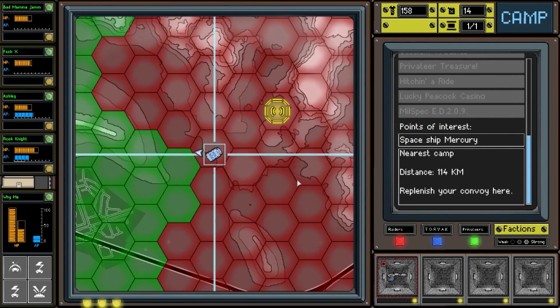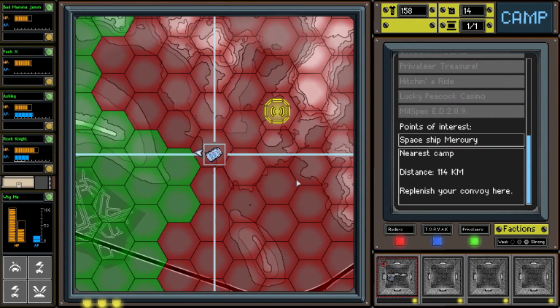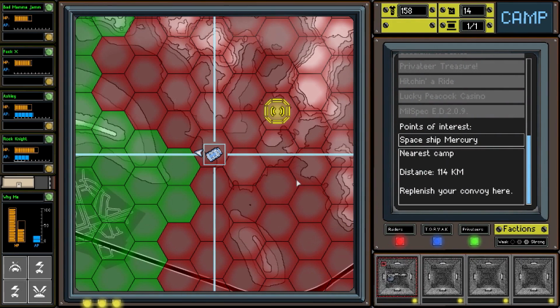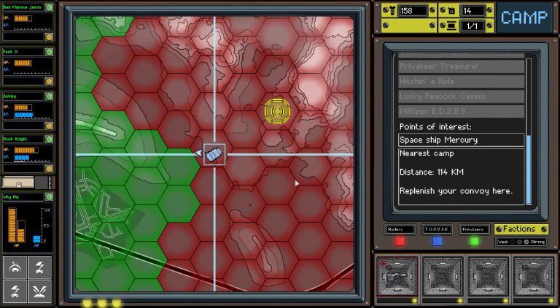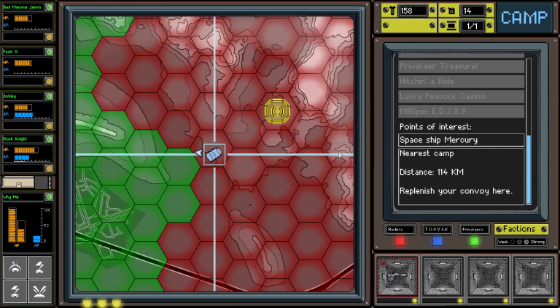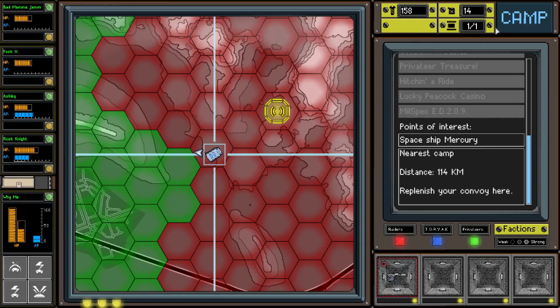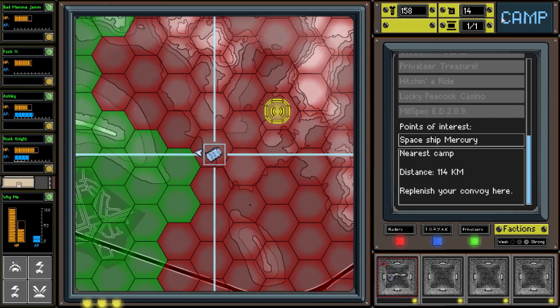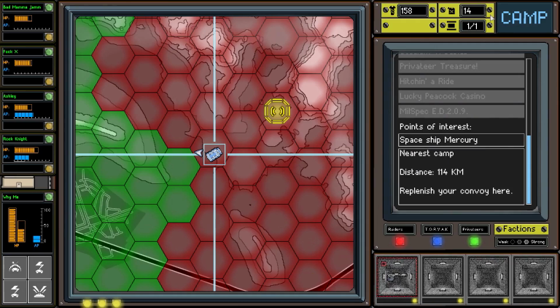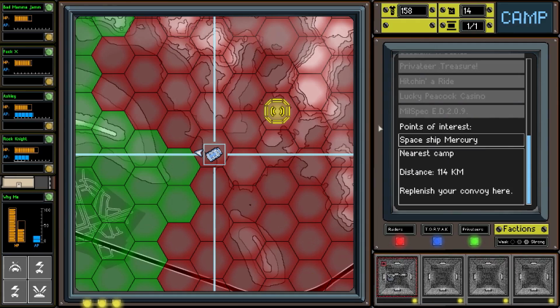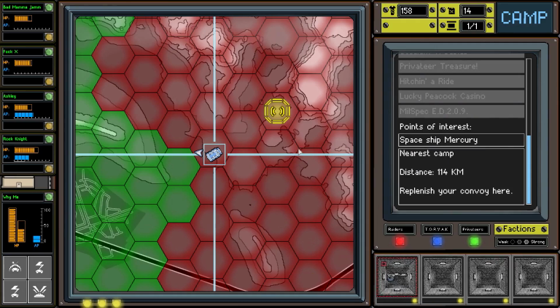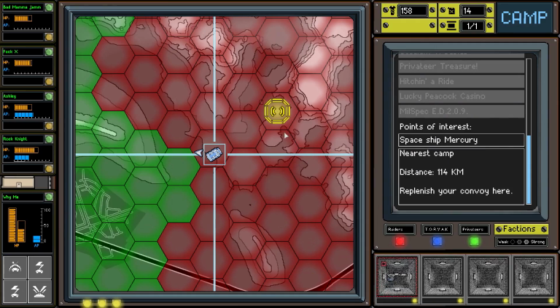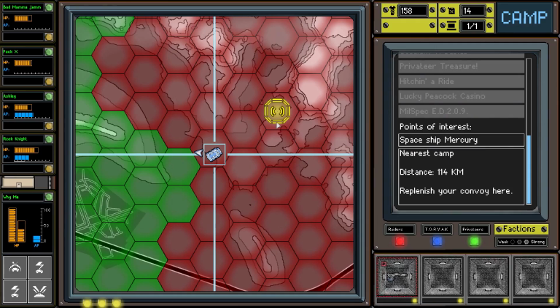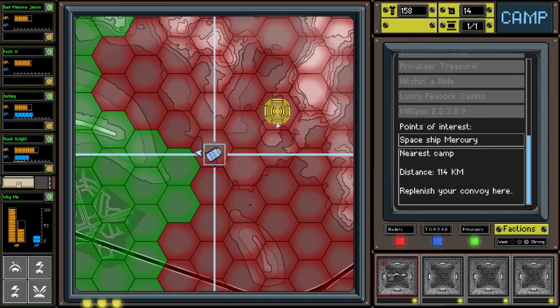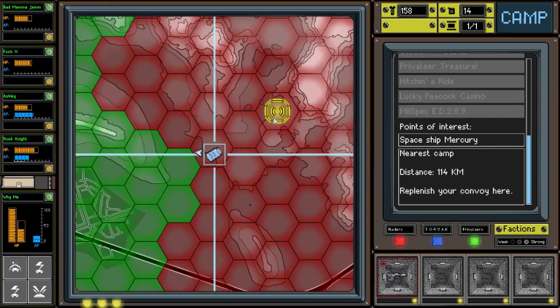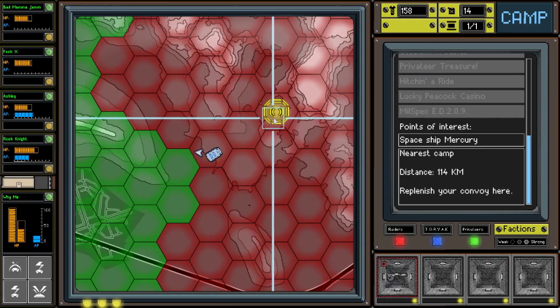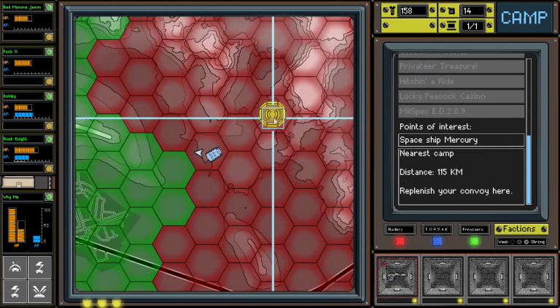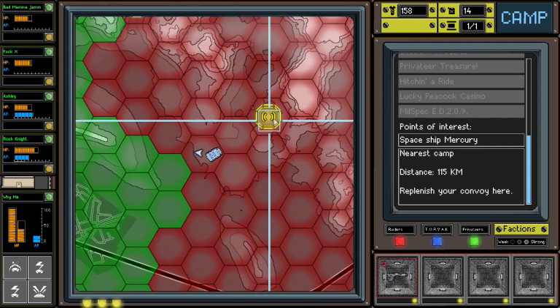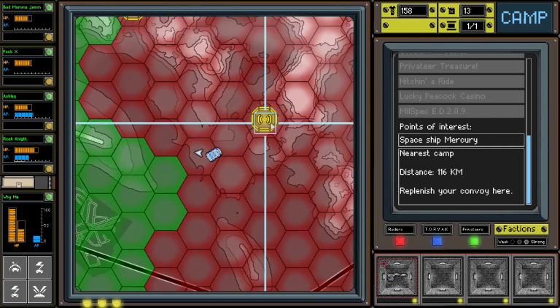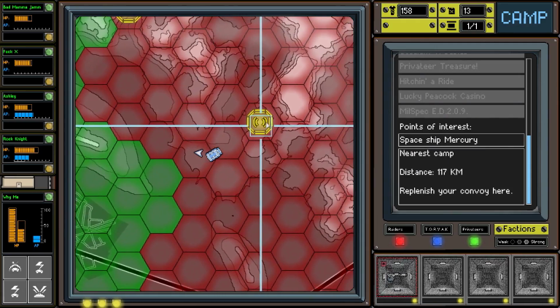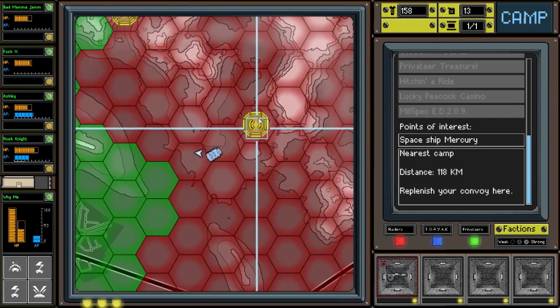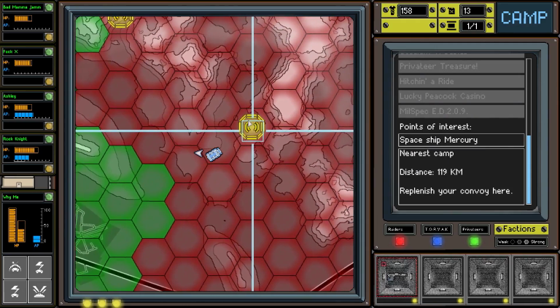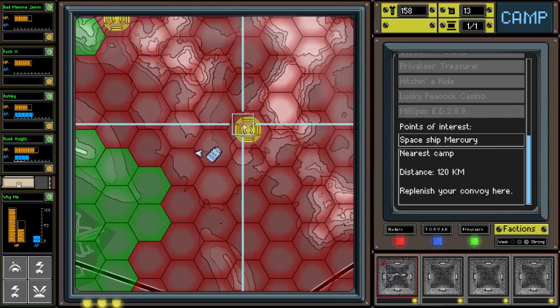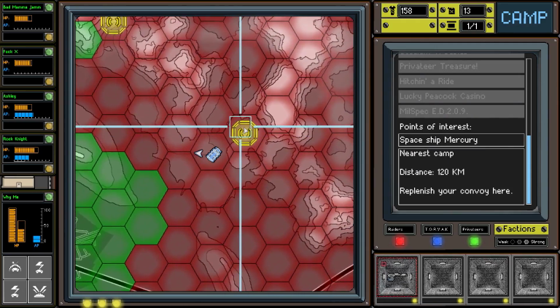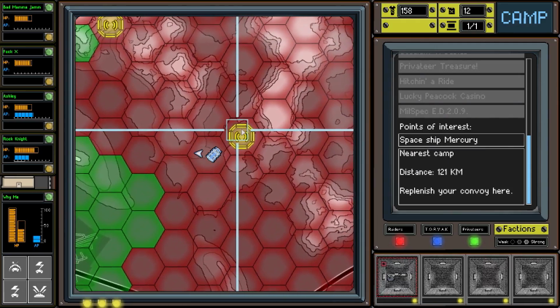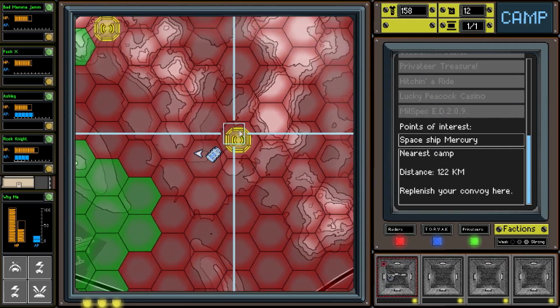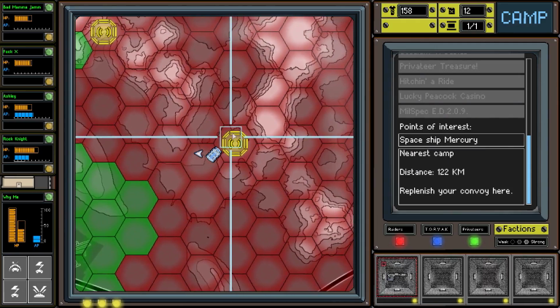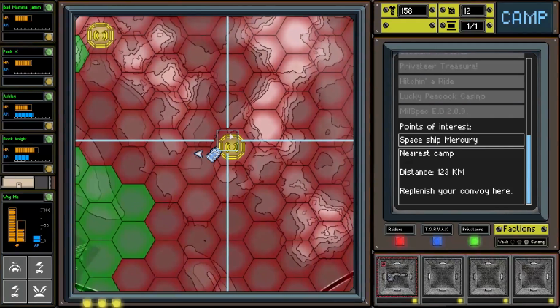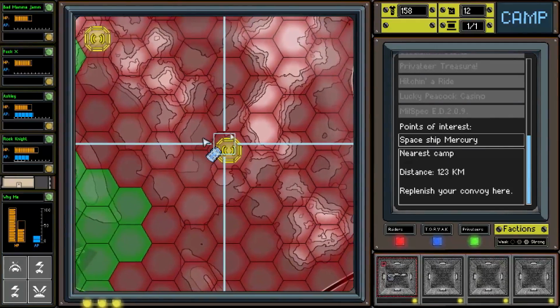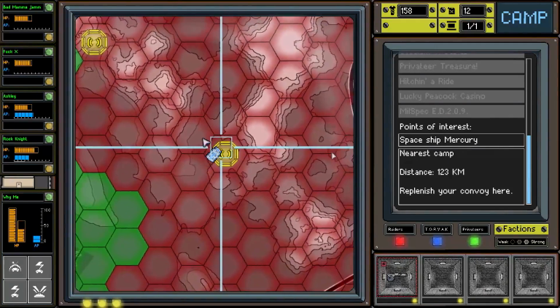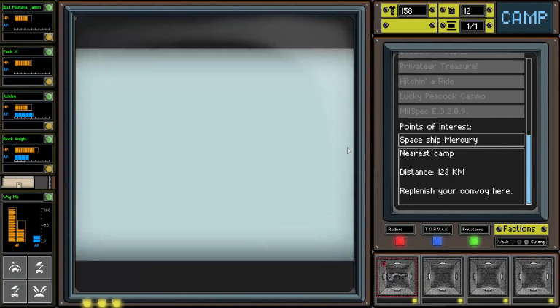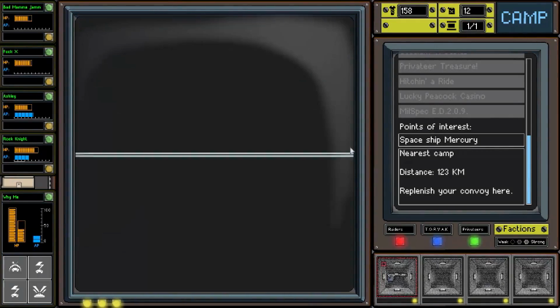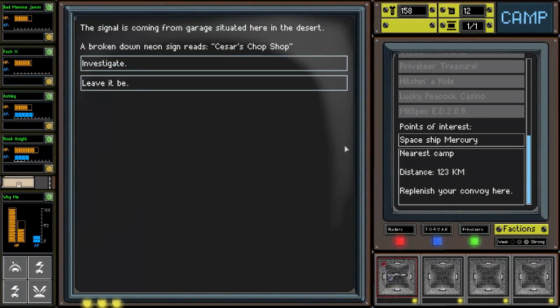We're at 14 fuel now. We still want to go to the side objective because we're still missing a little bit of fuel to get to our objectives.